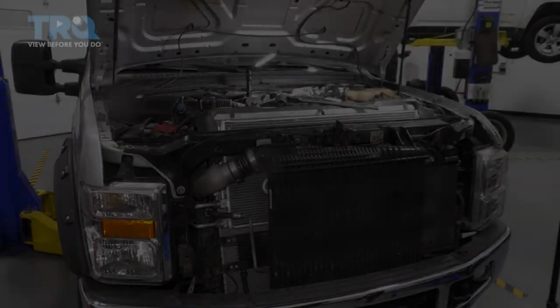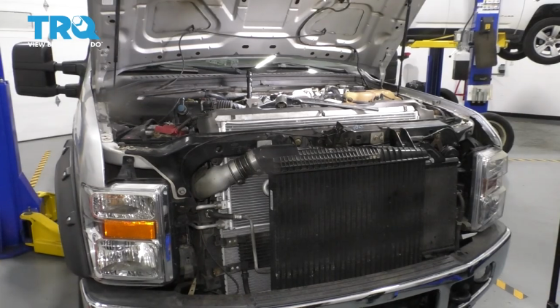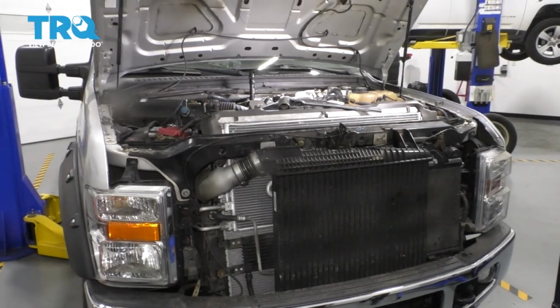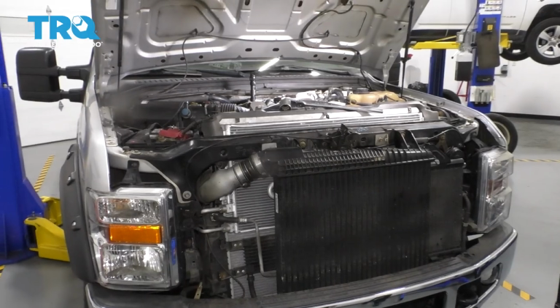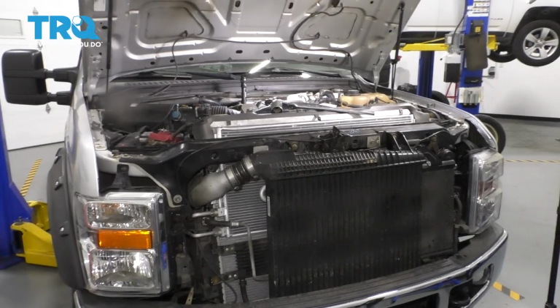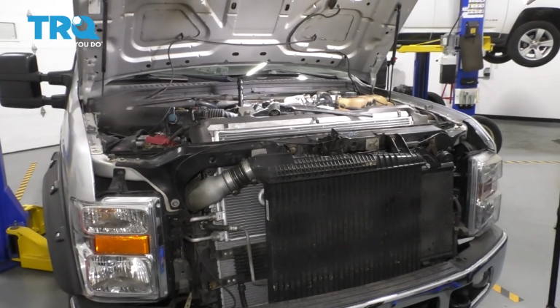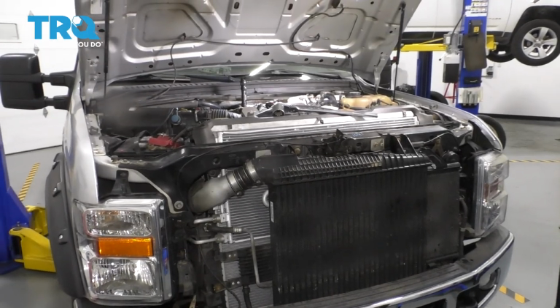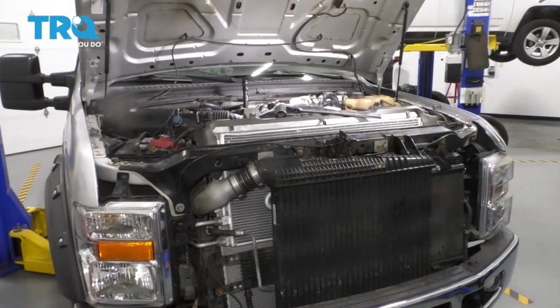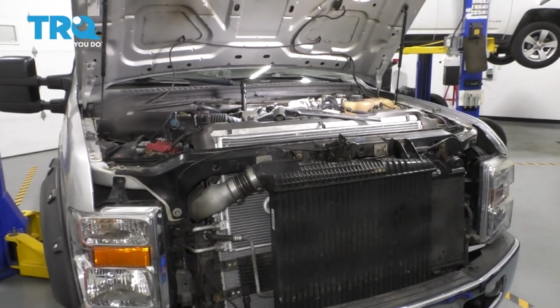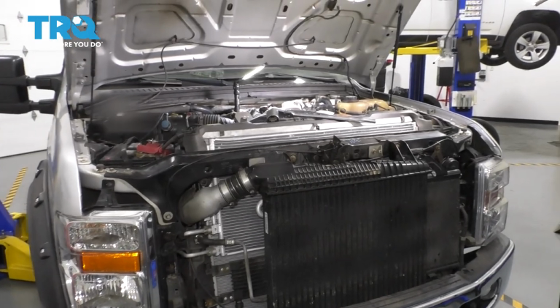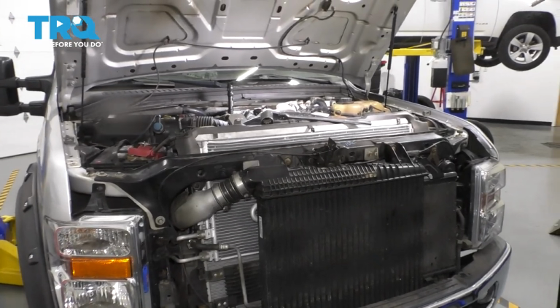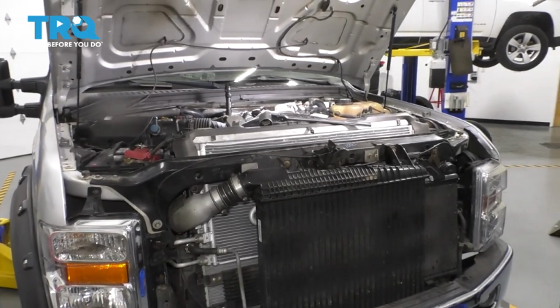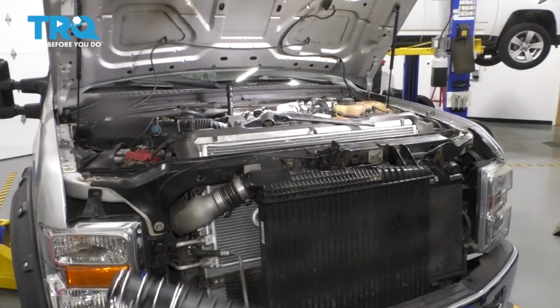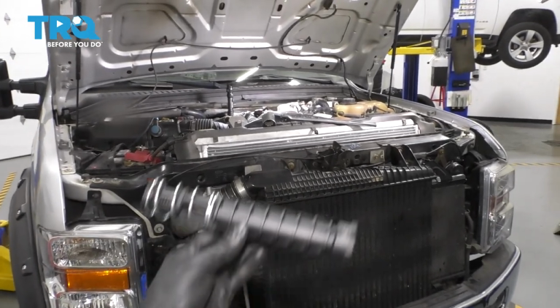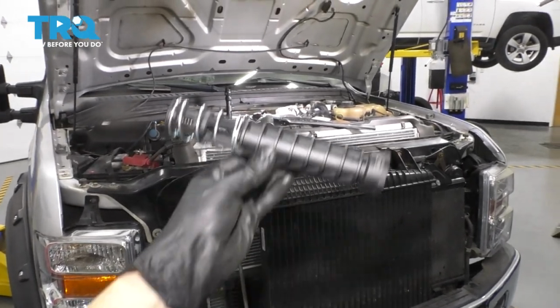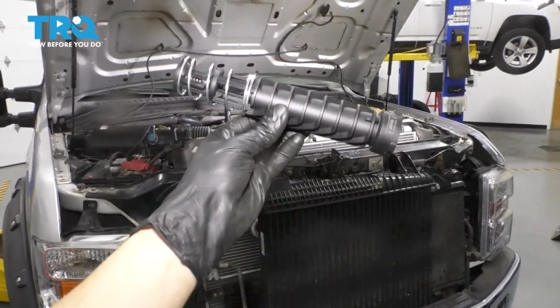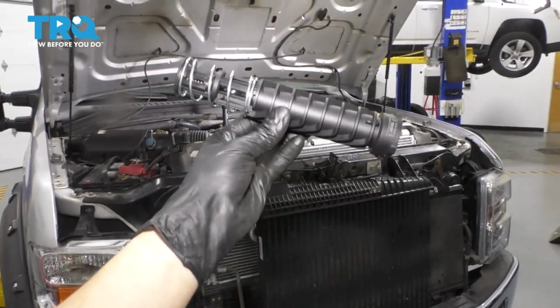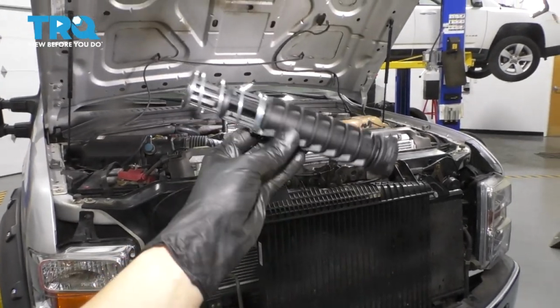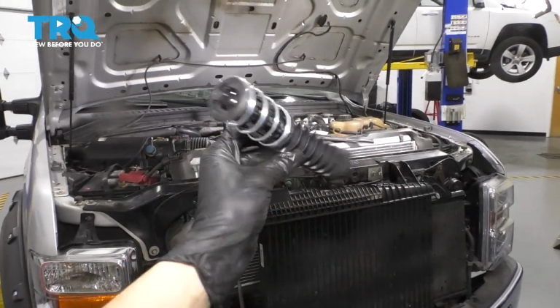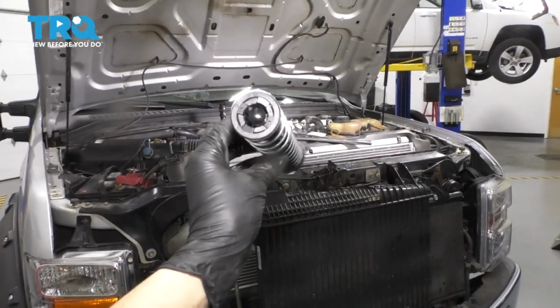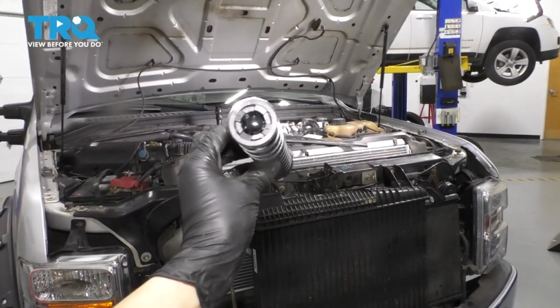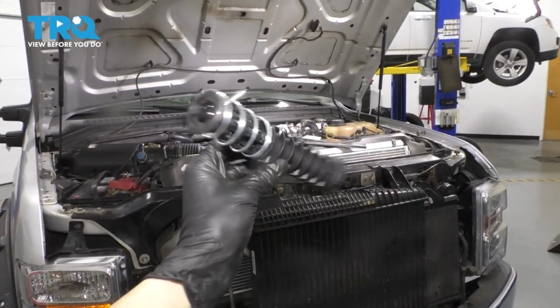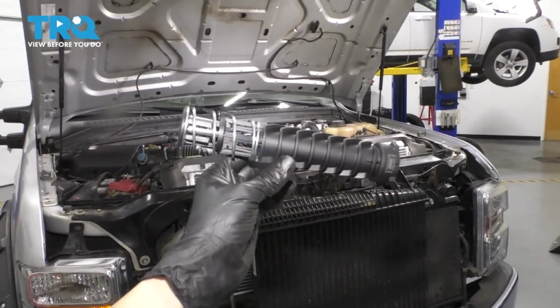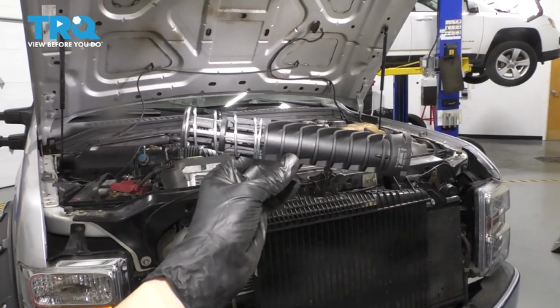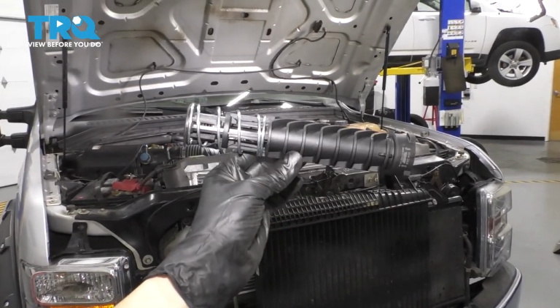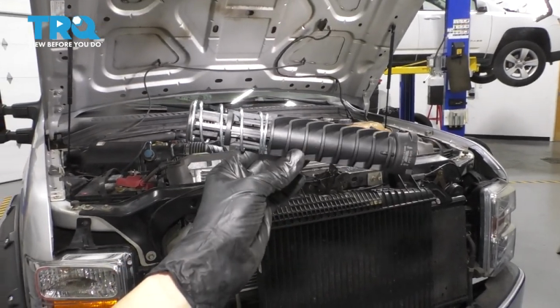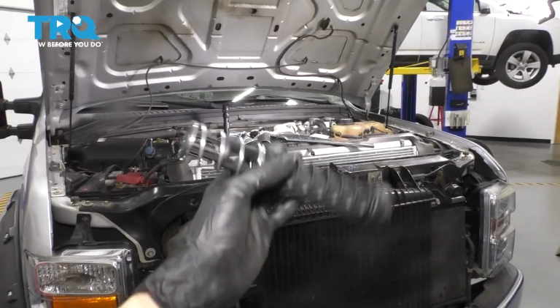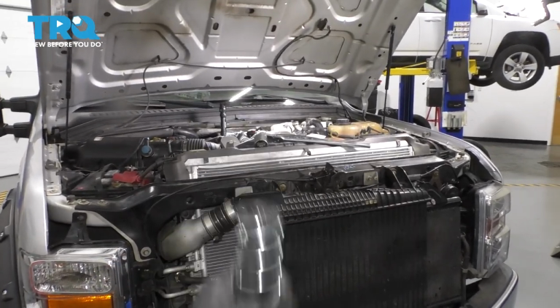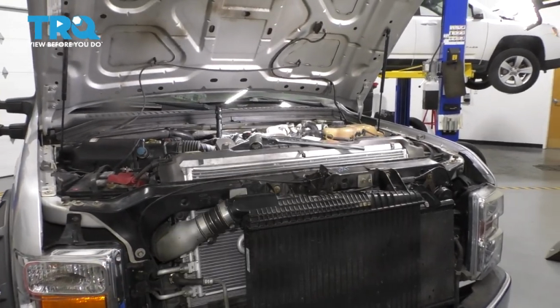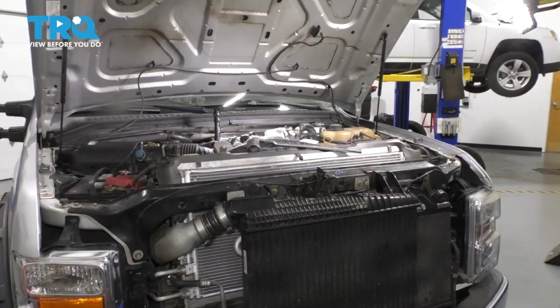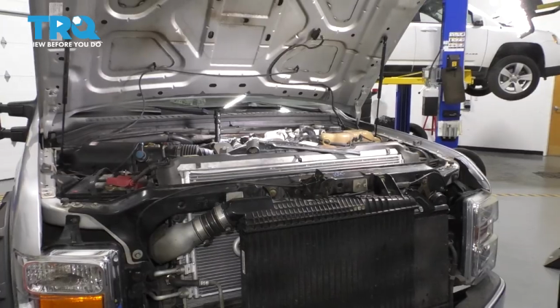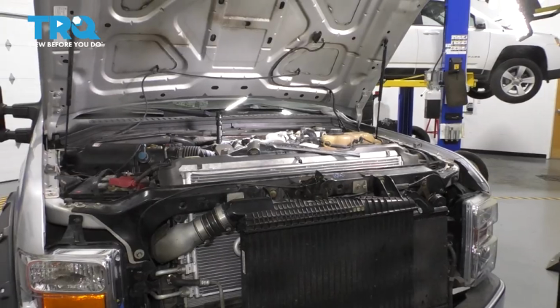In this video, I'm going to show you how to replace your oil filter housing return tube. Let's get started.